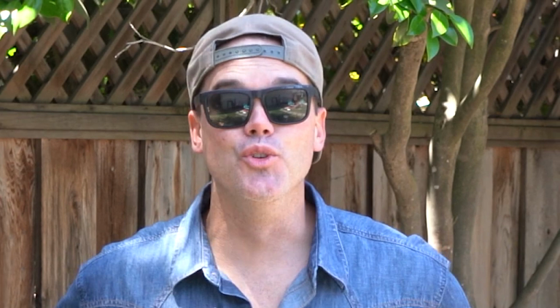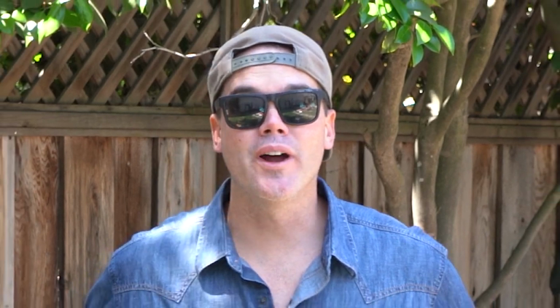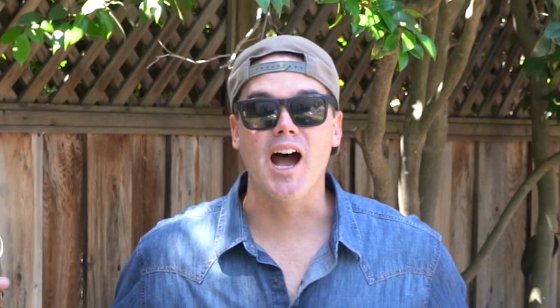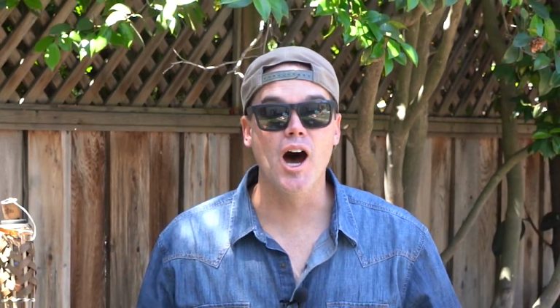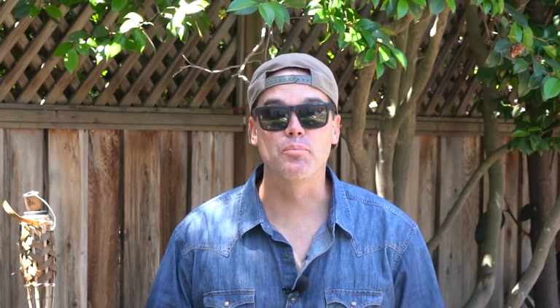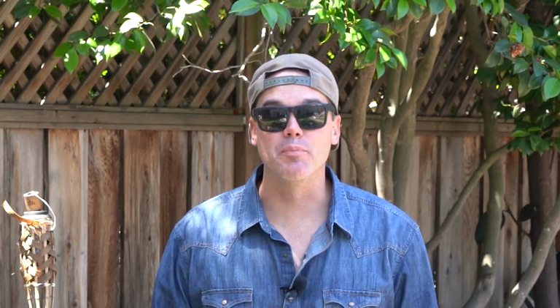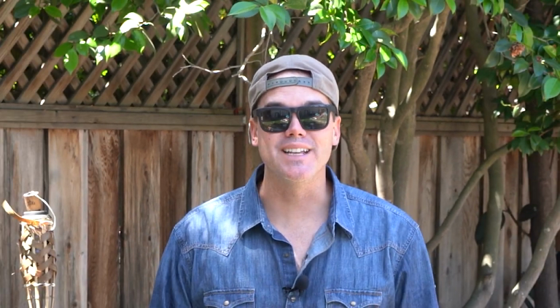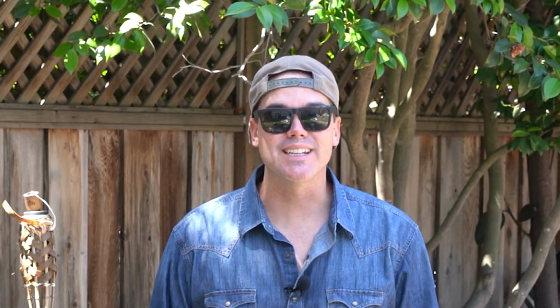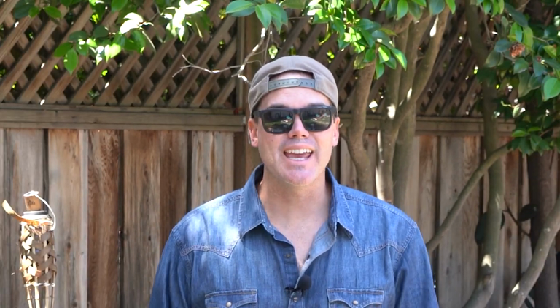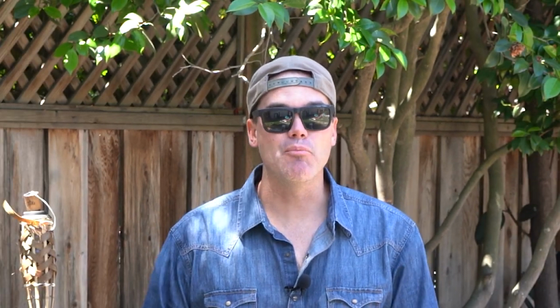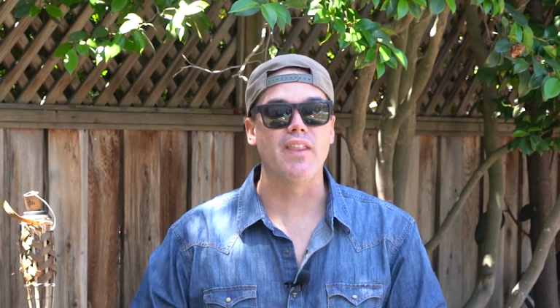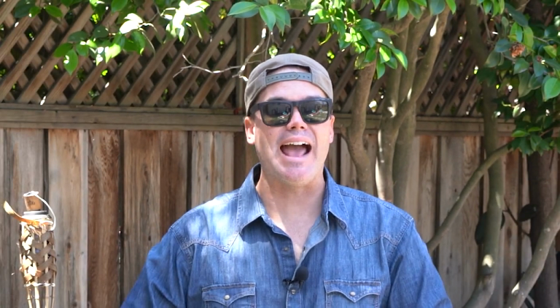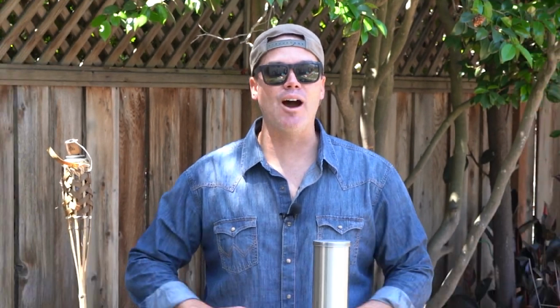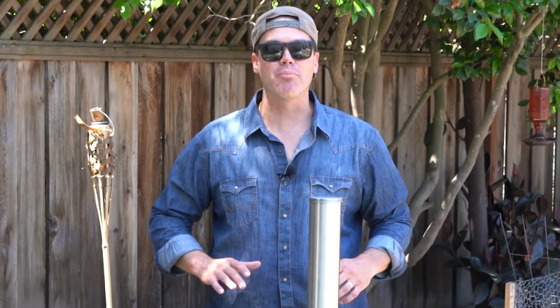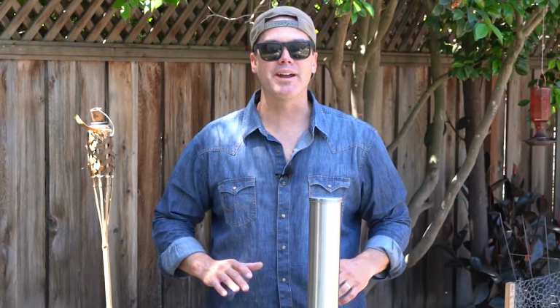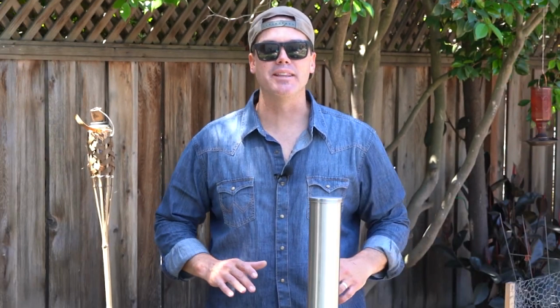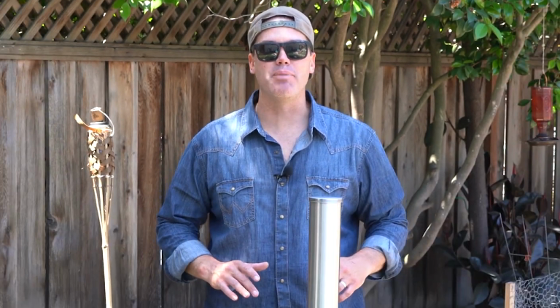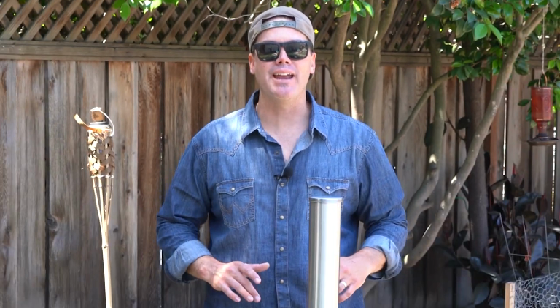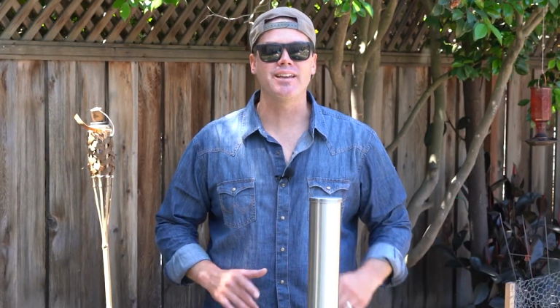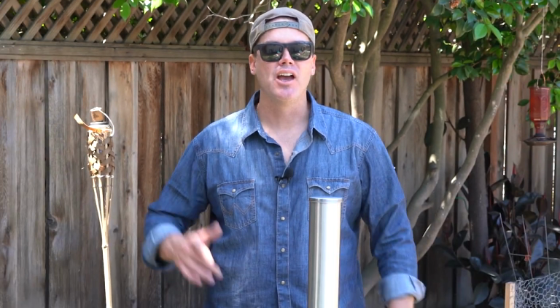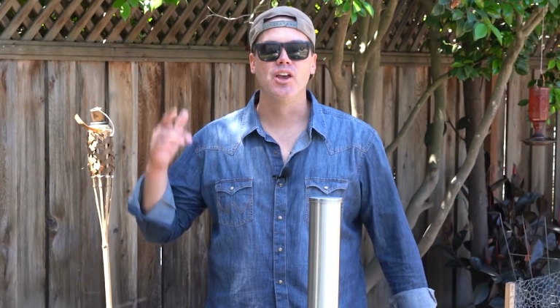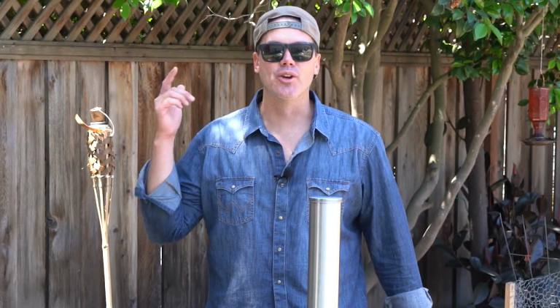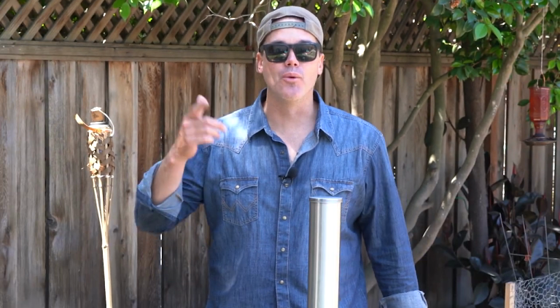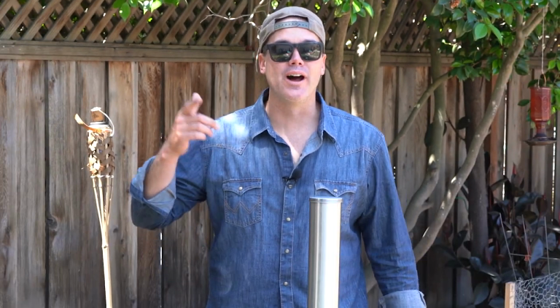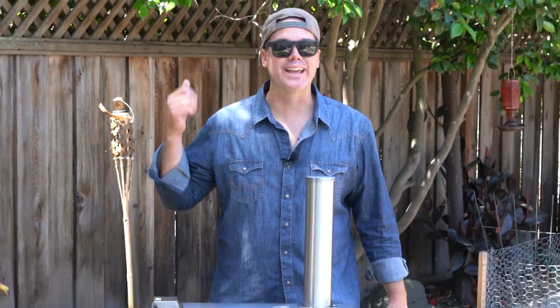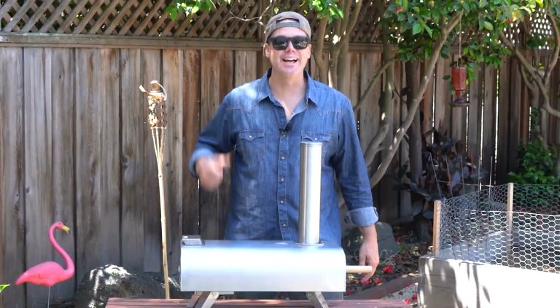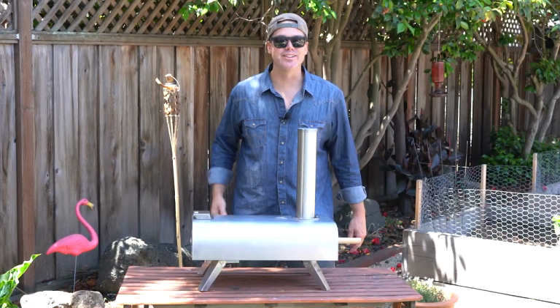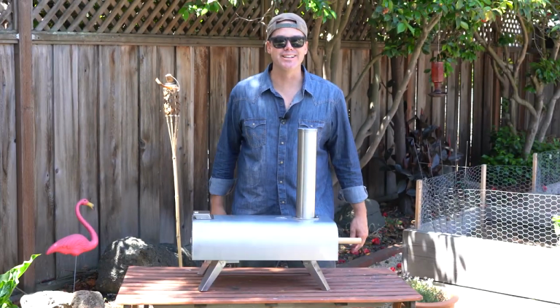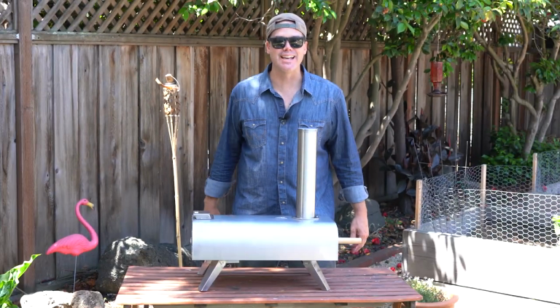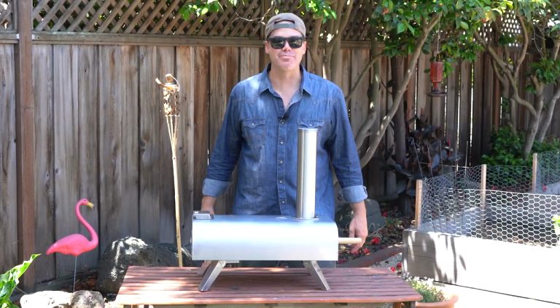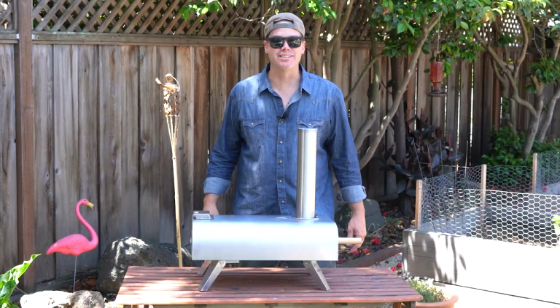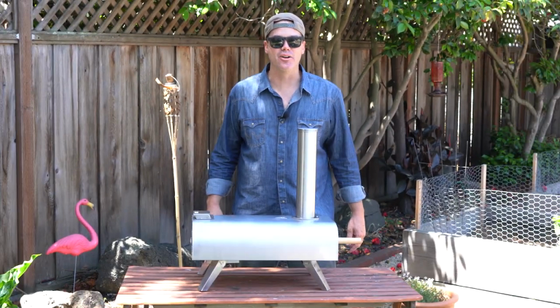If you want to up your pizza game without breaking the bank, you're going to want to catch this episode.